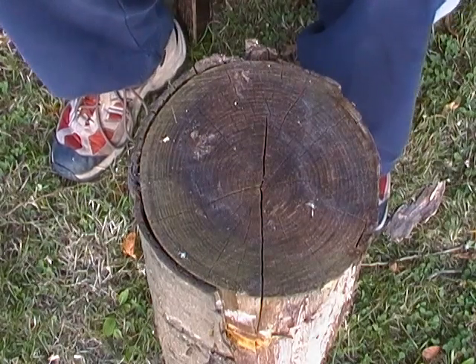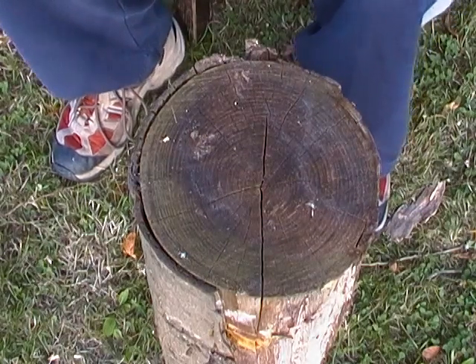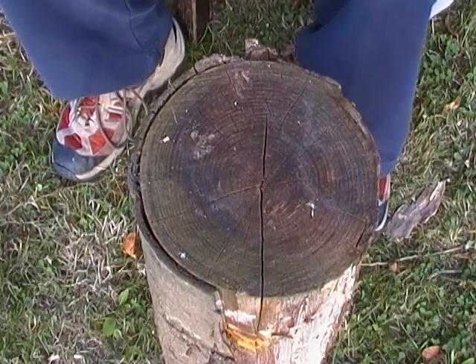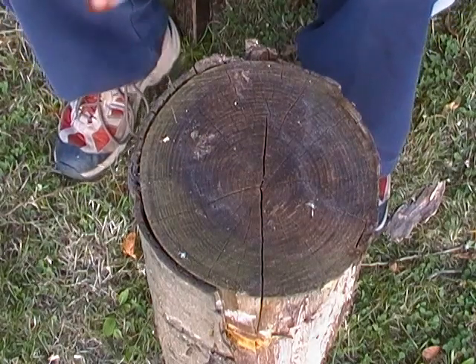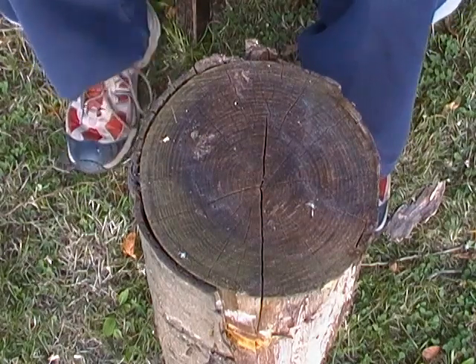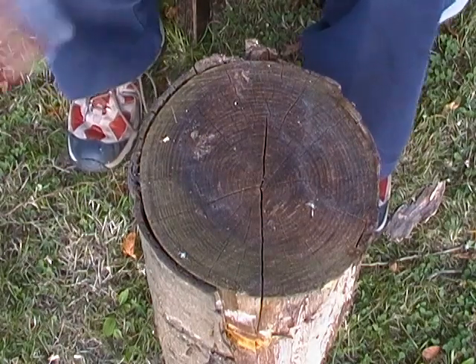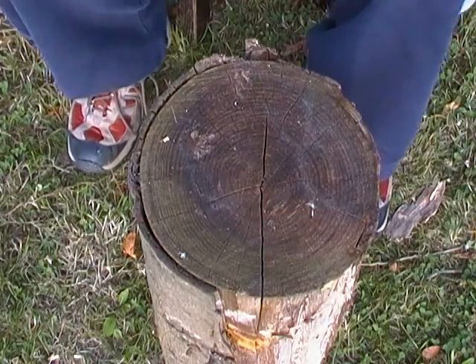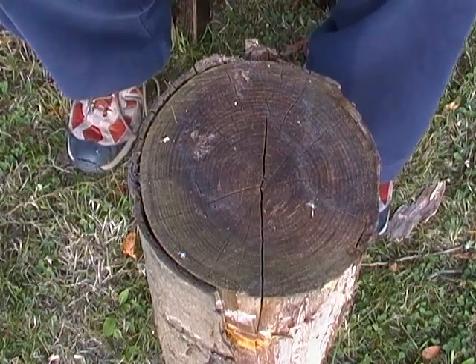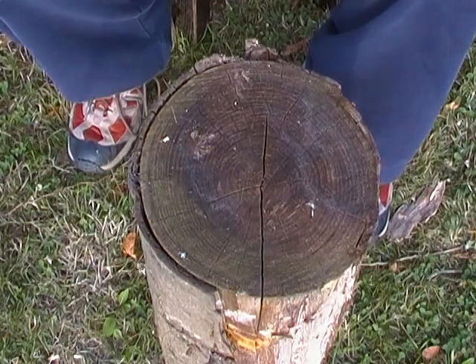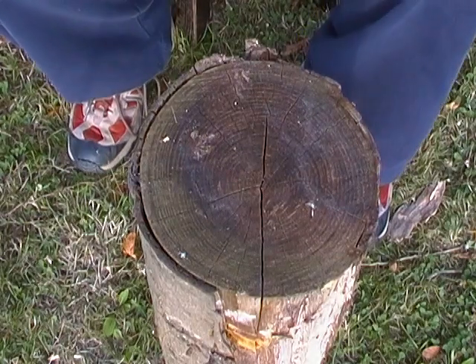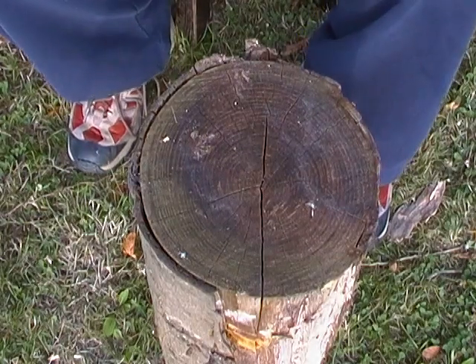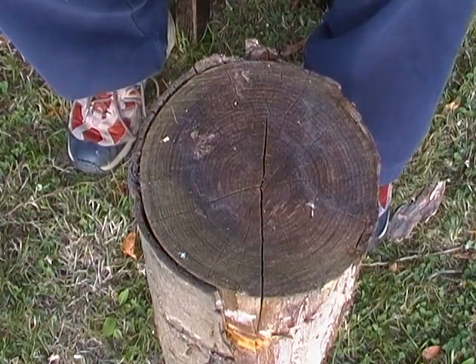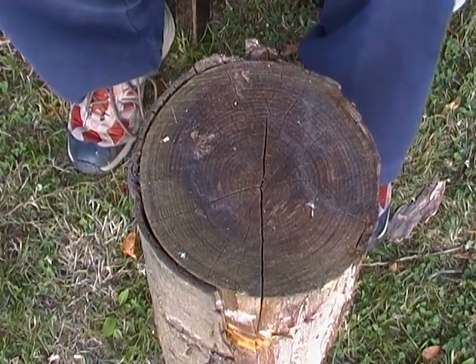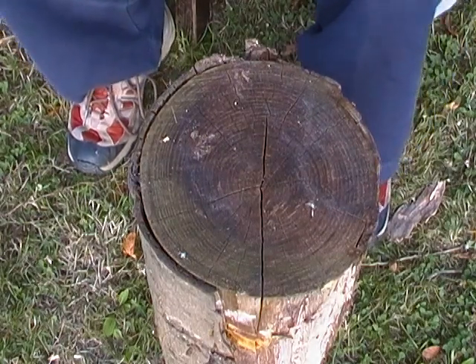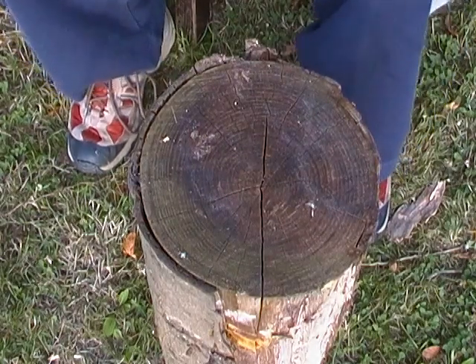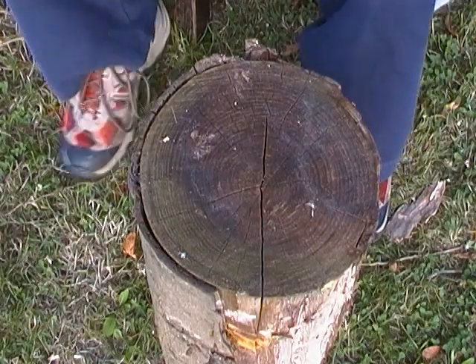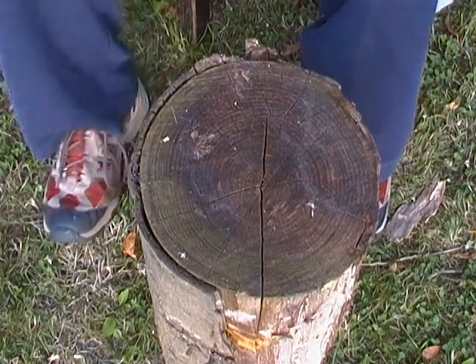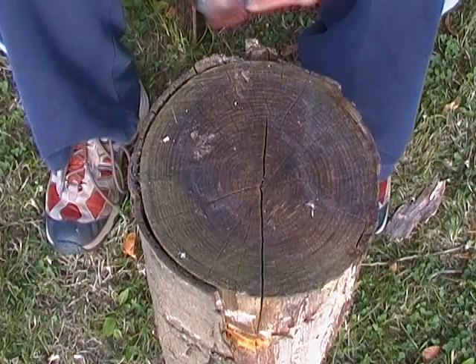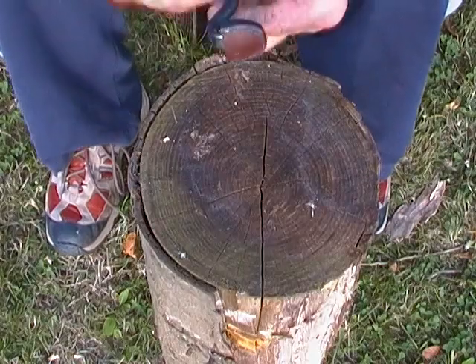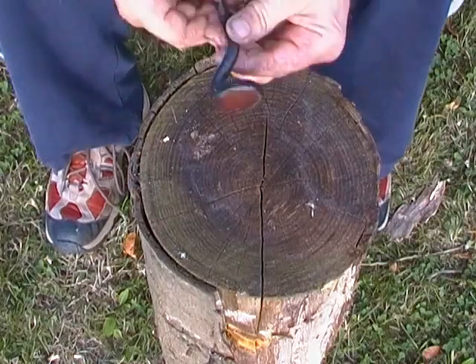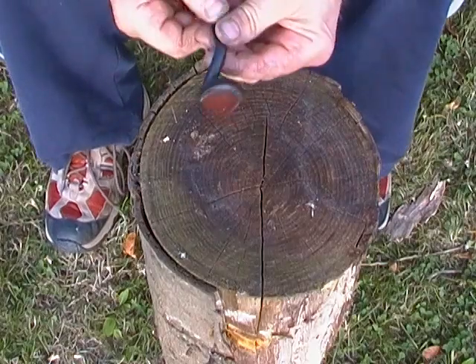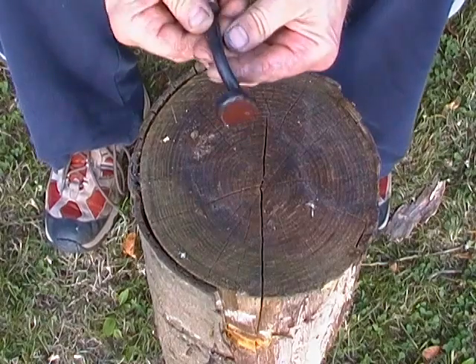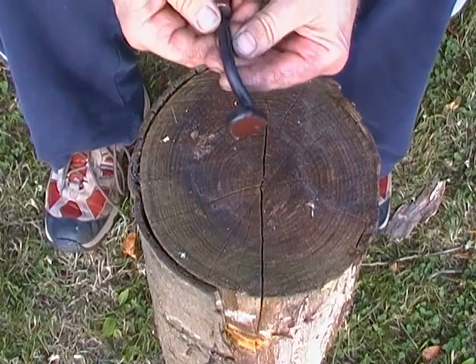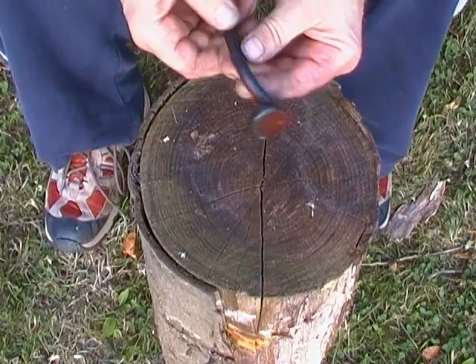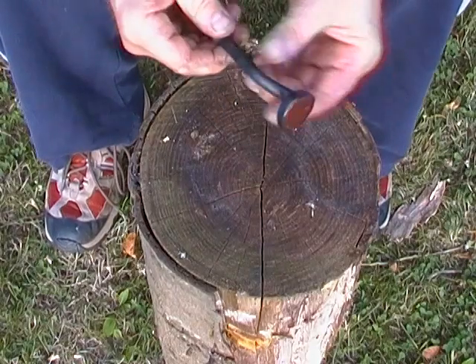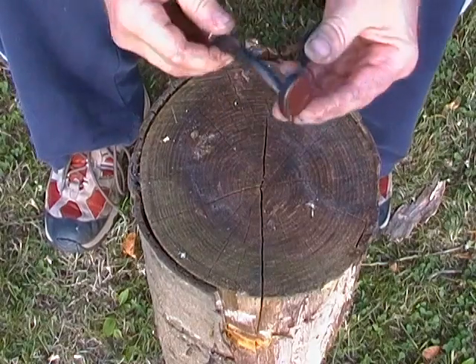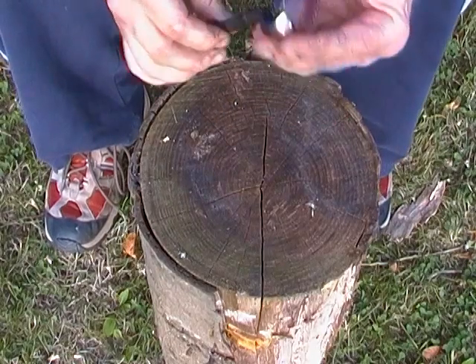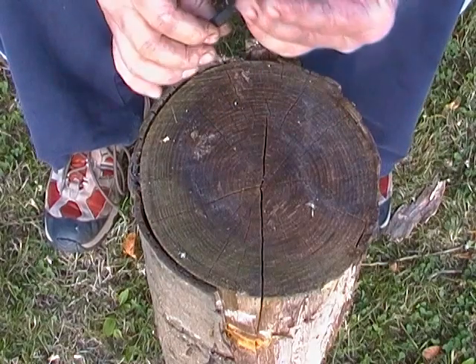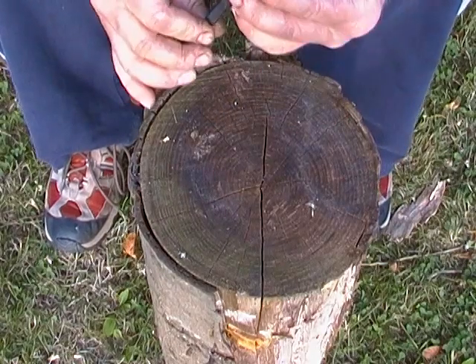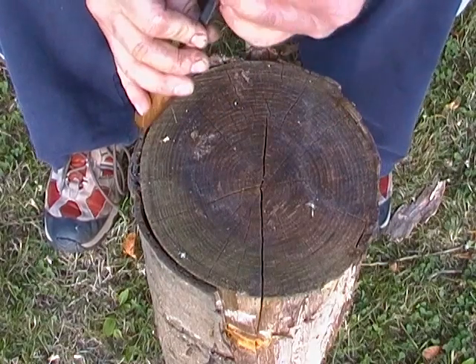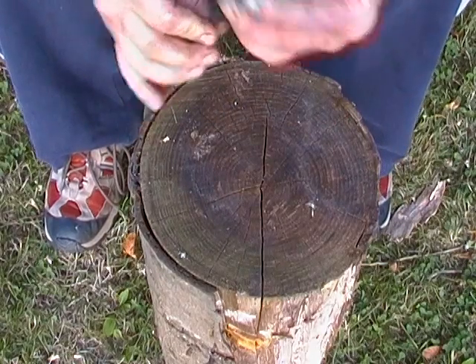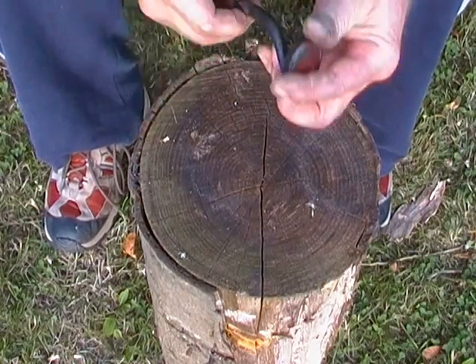Hi guys, I had quite a productive day in the shed today so I thought I'd share the finished items with you.